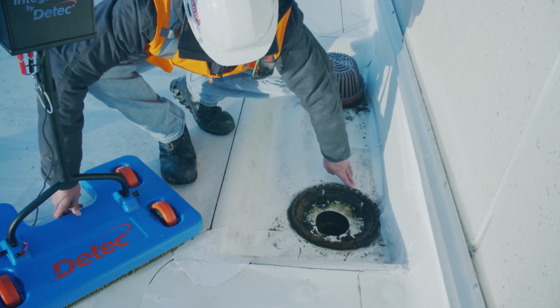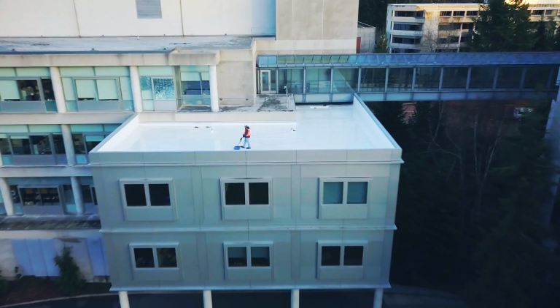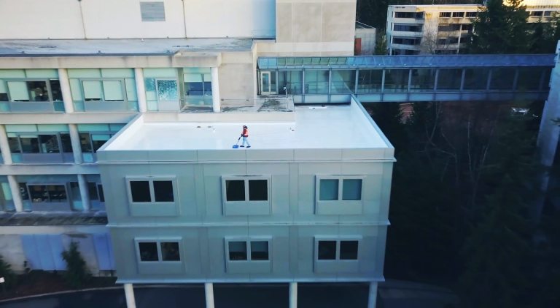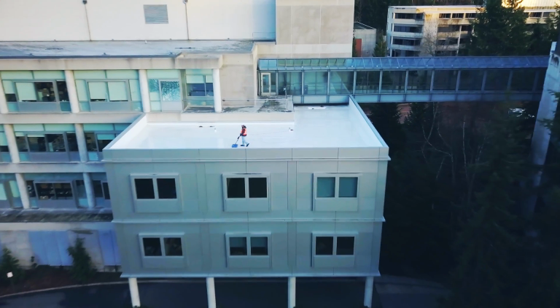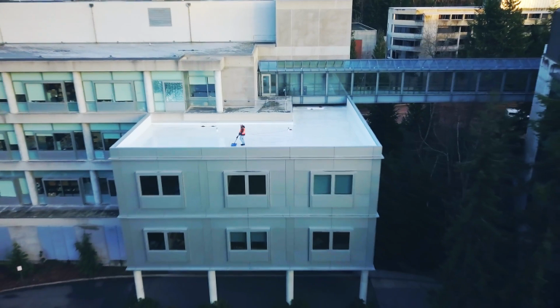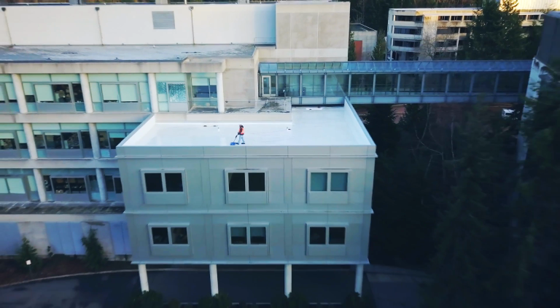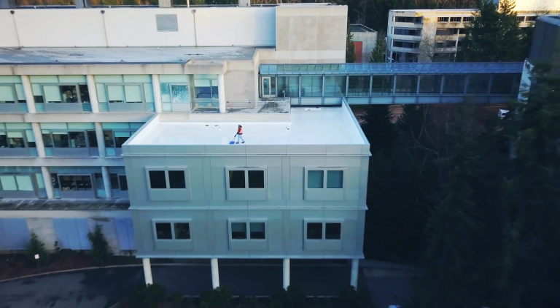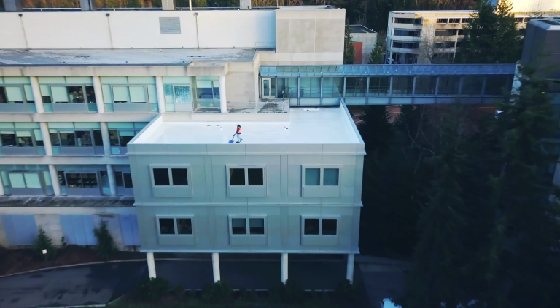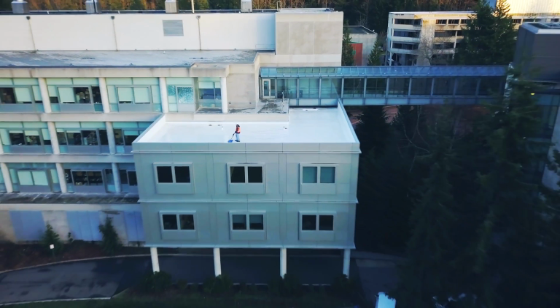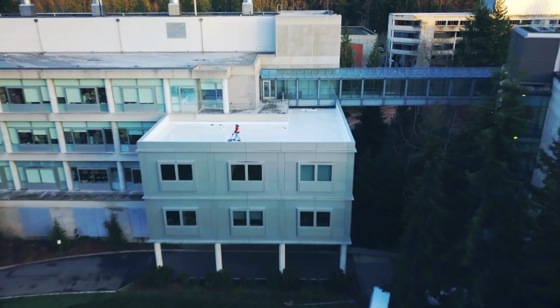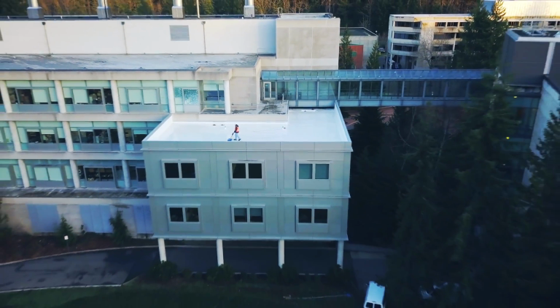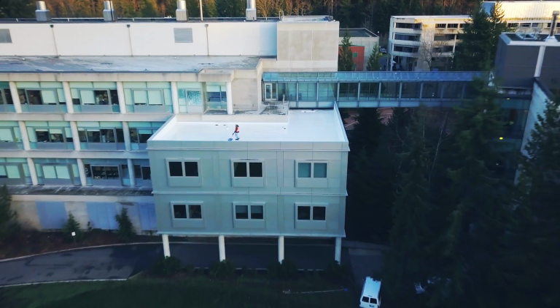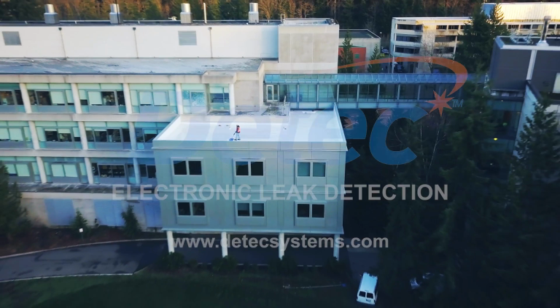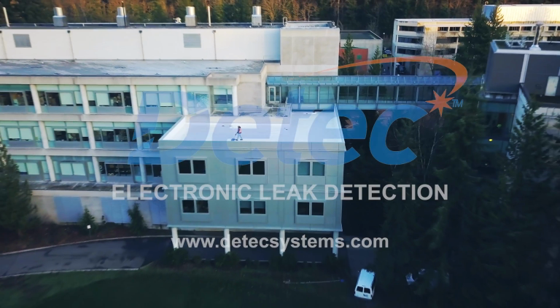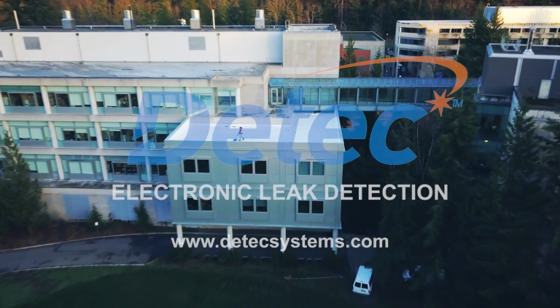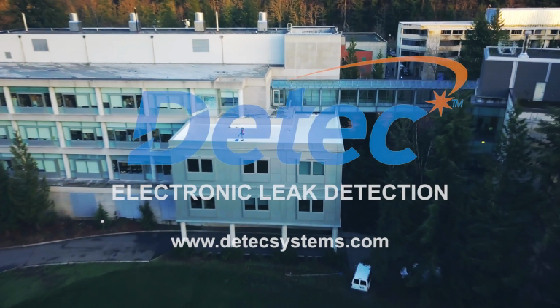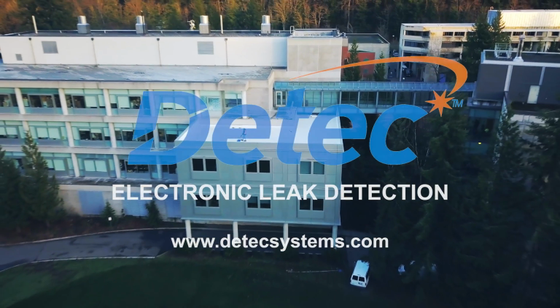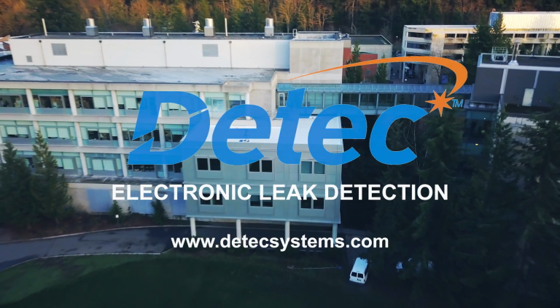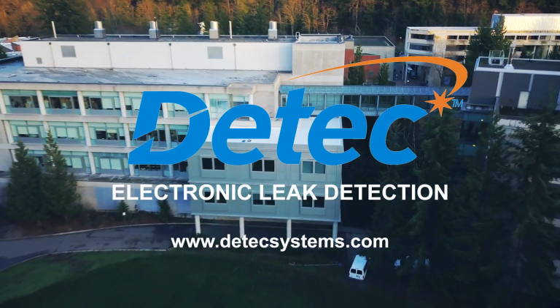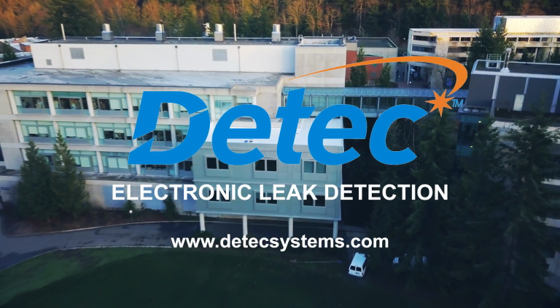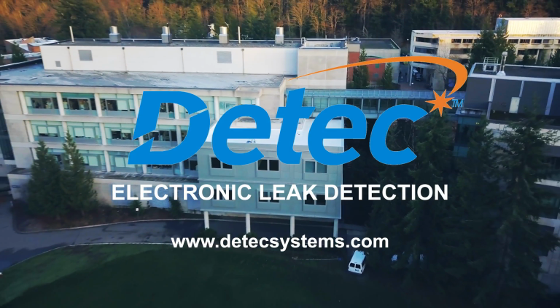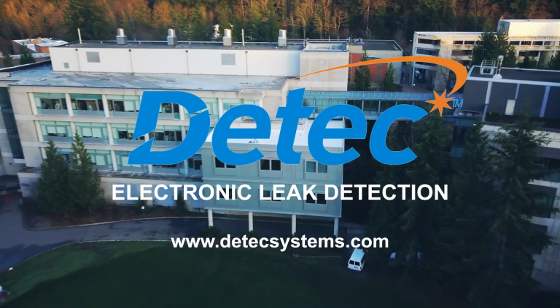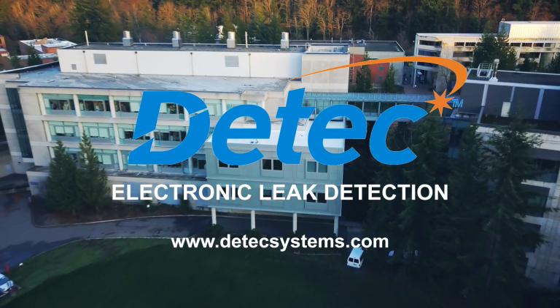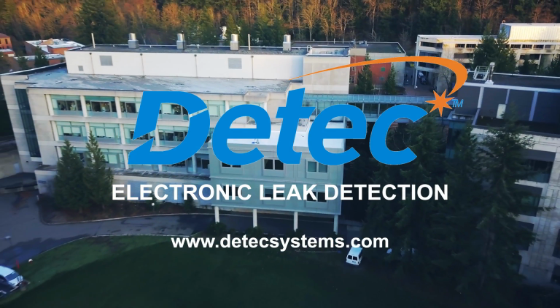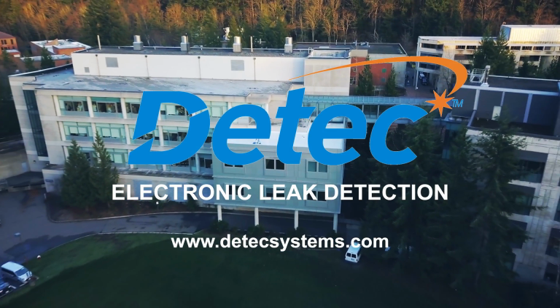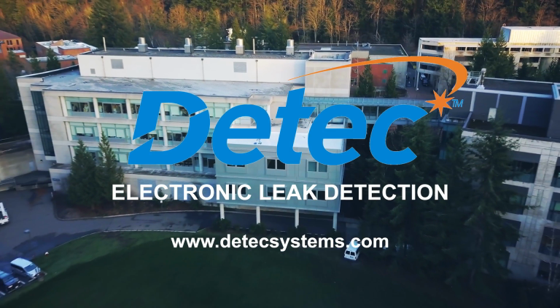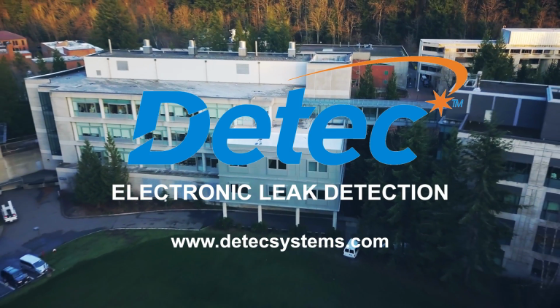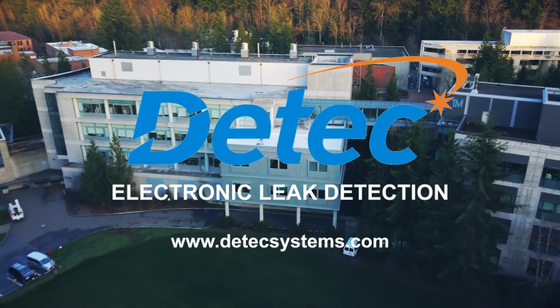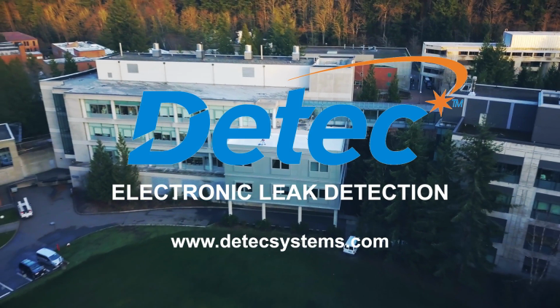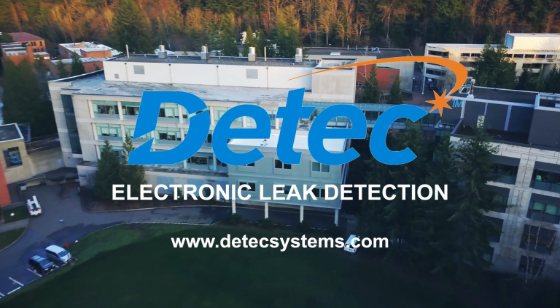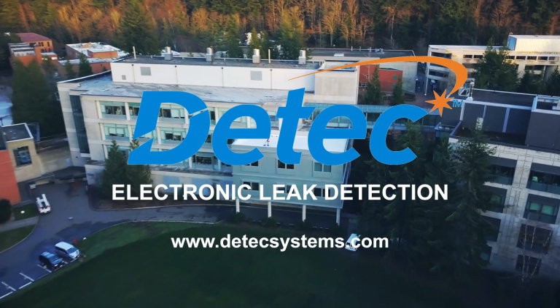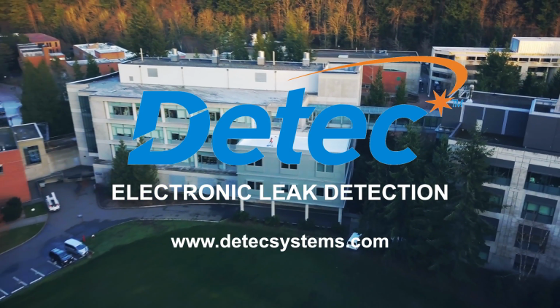The IntegraScan leads the industry by being the most accurate, efficient, and user-friendly leak detection method available.